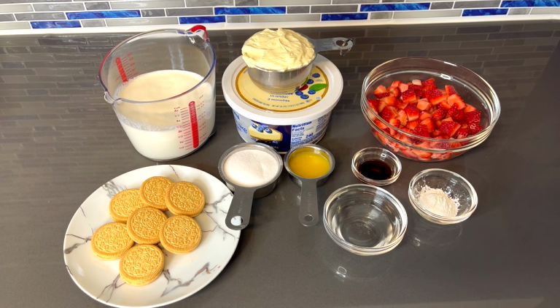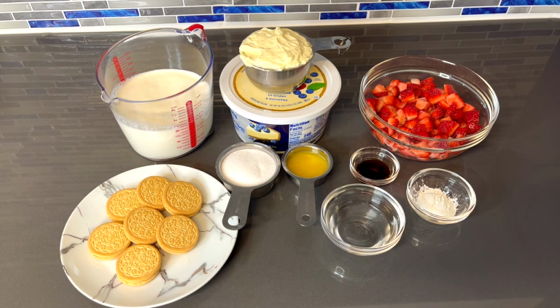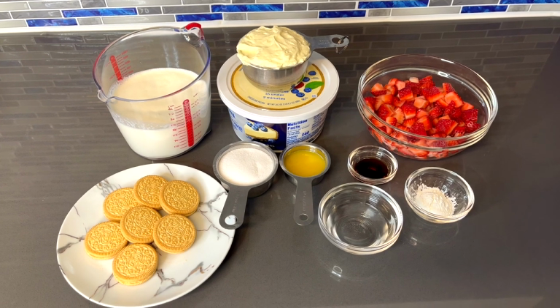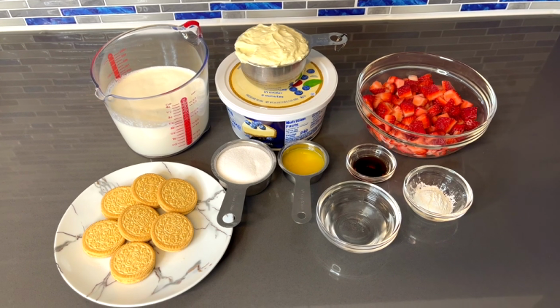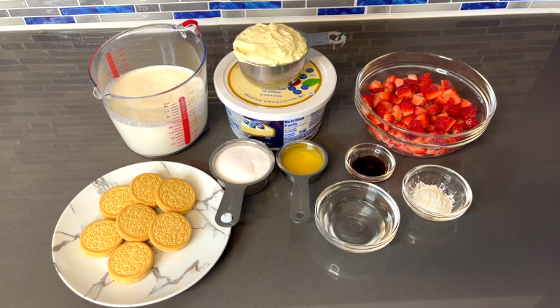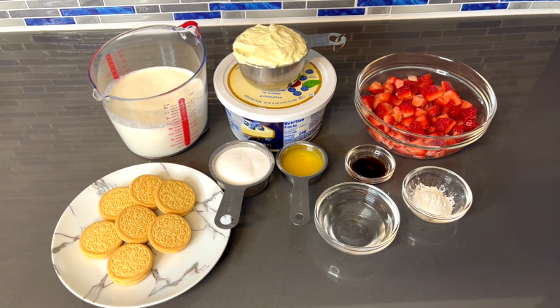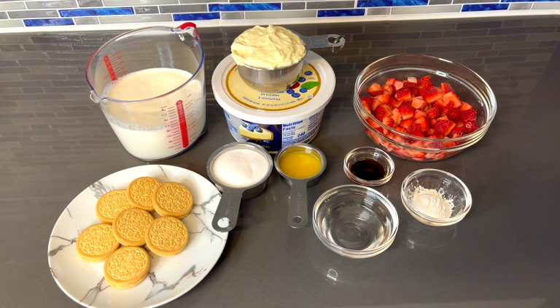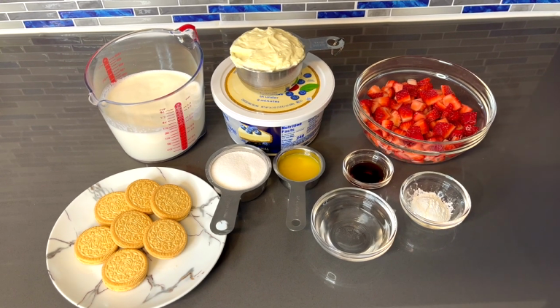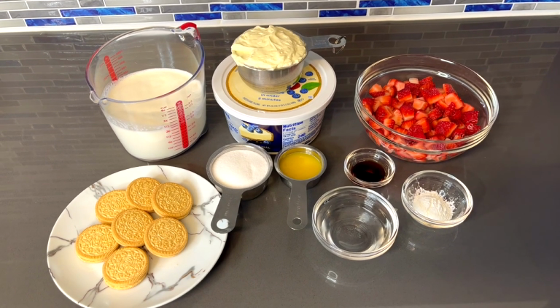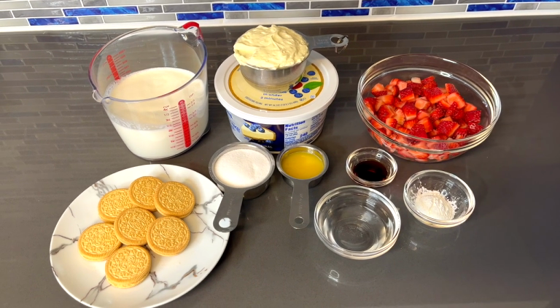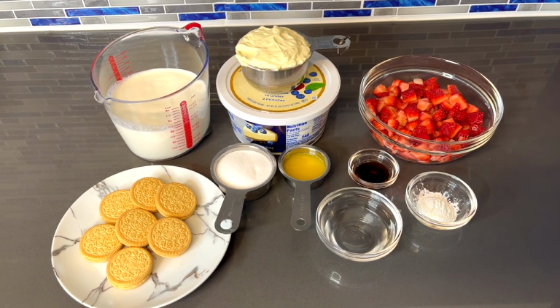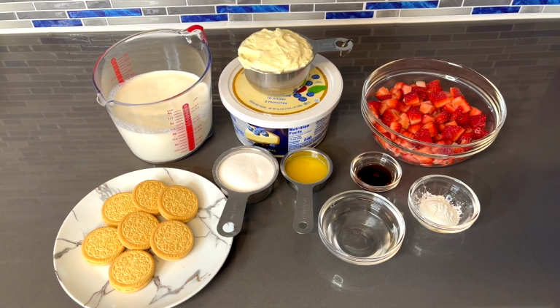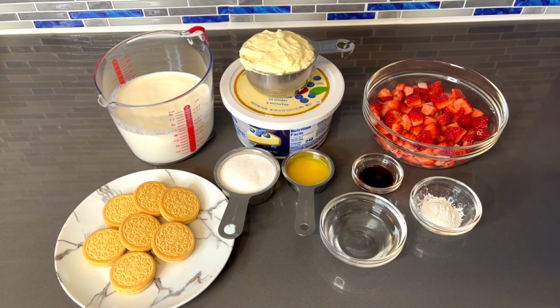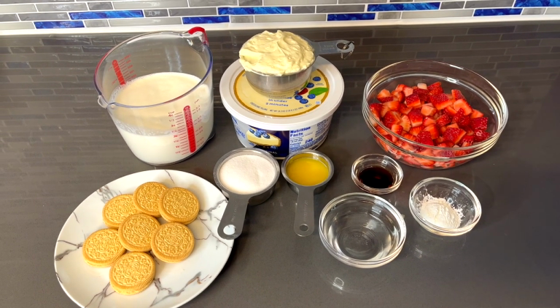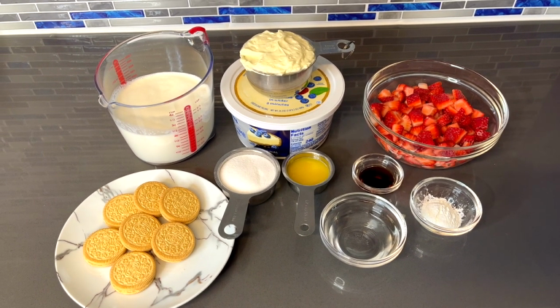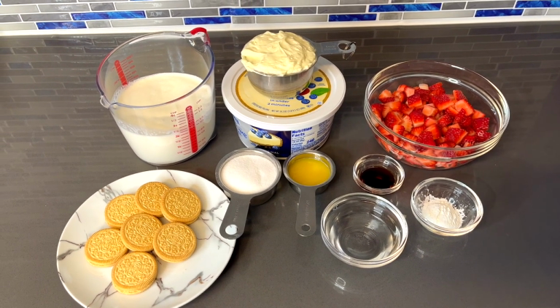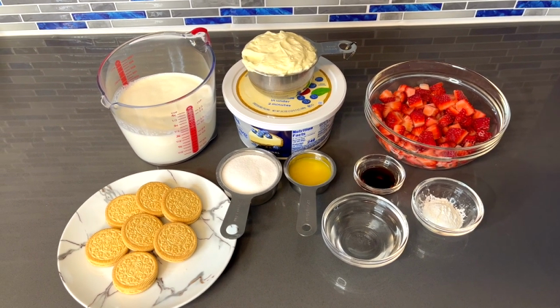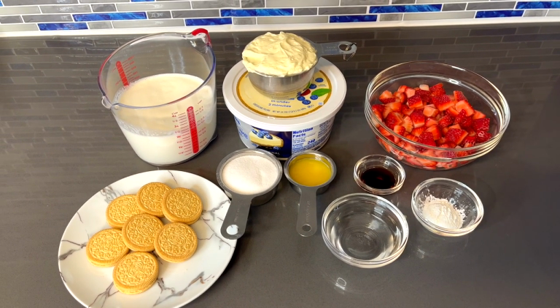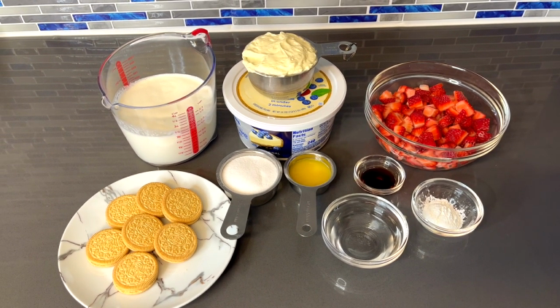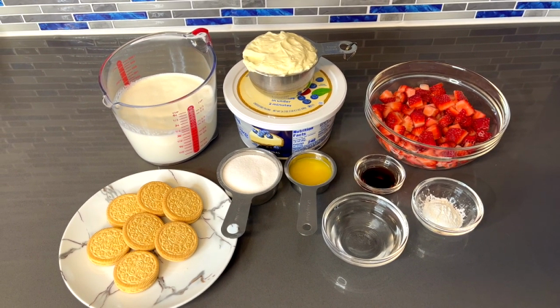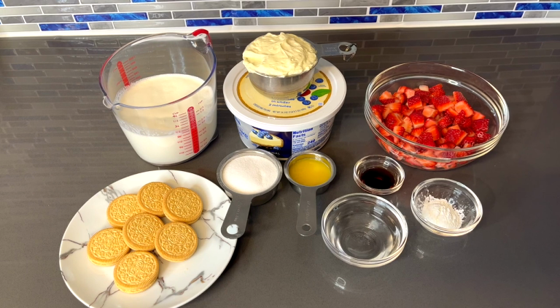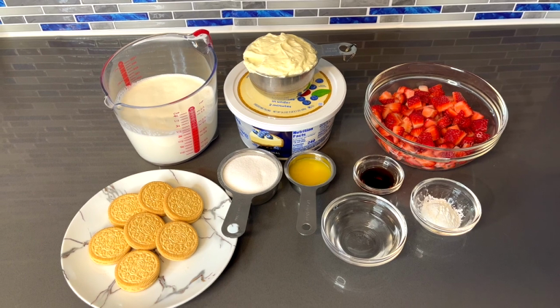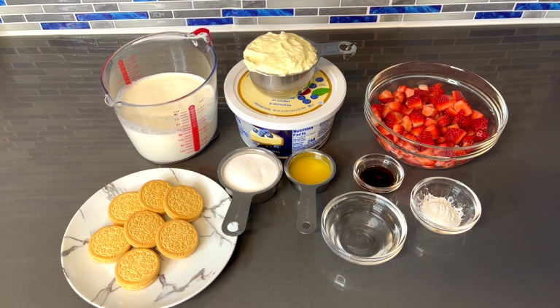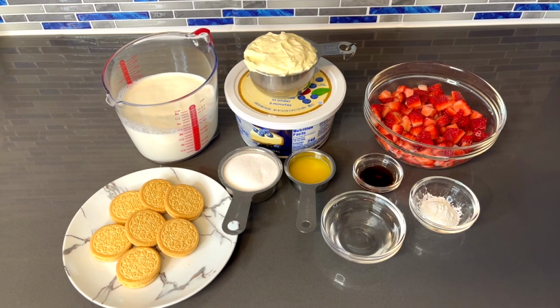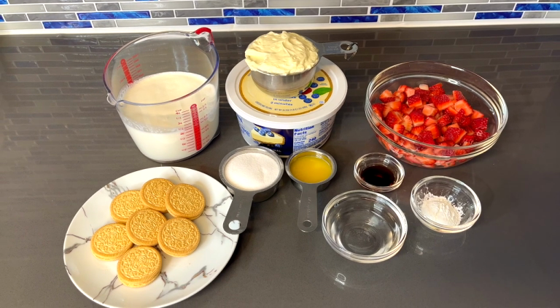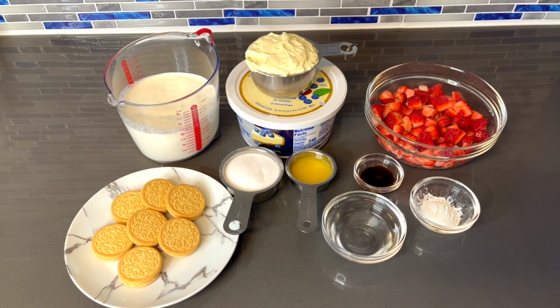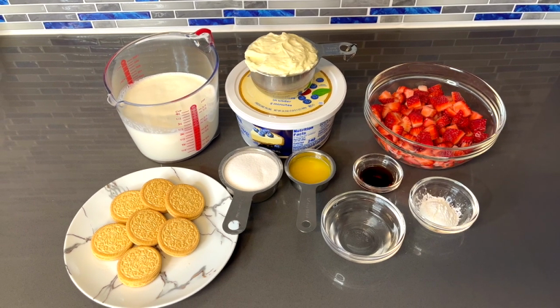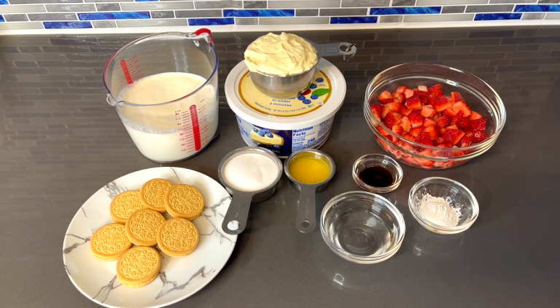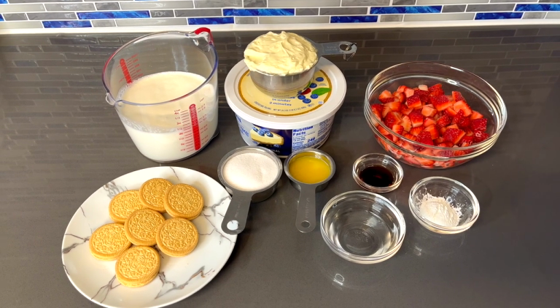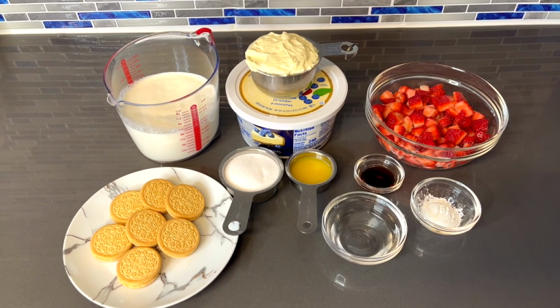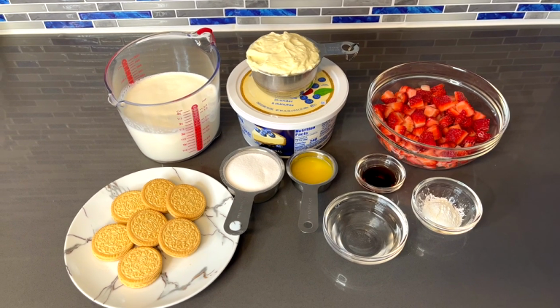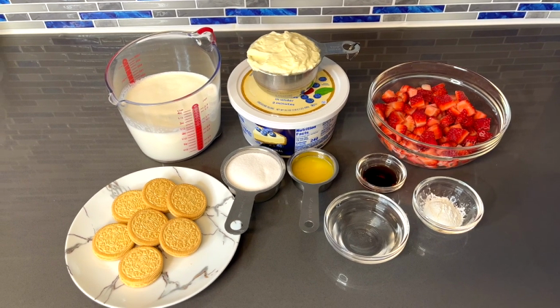What's up my YouTube family! In this video I'm going to be showing you guys how to make the best — I mean the best — strawberry cheesecake ice cream.